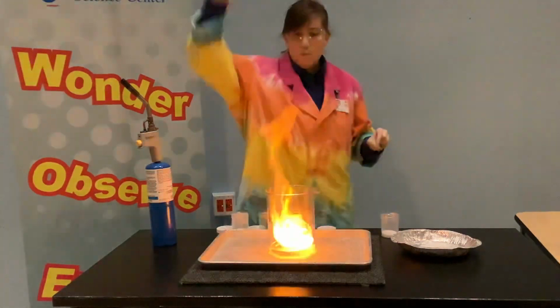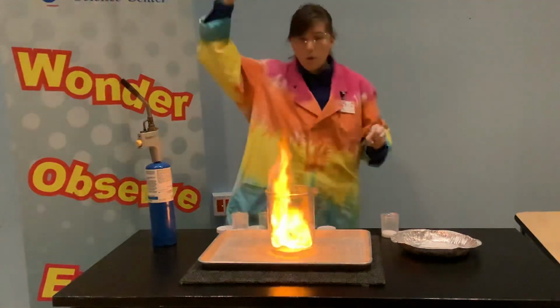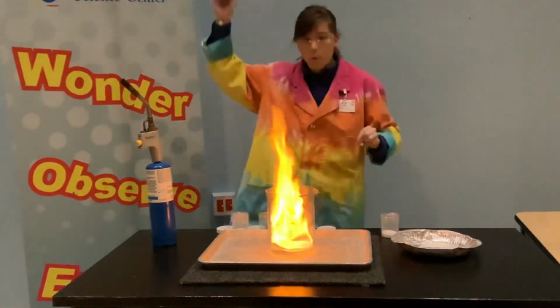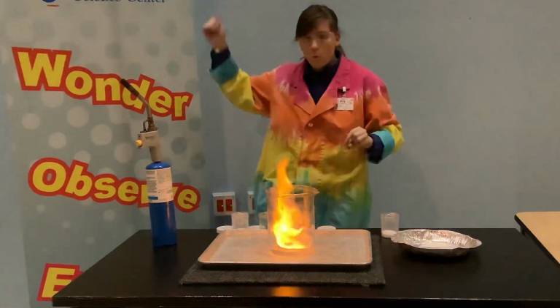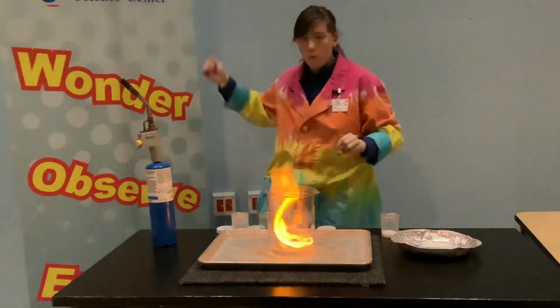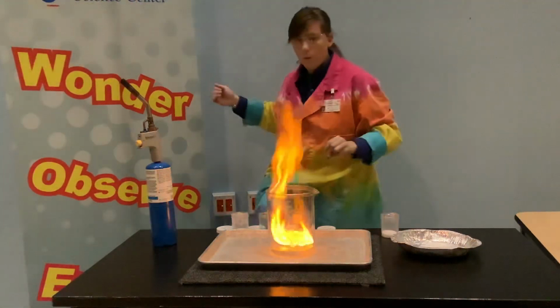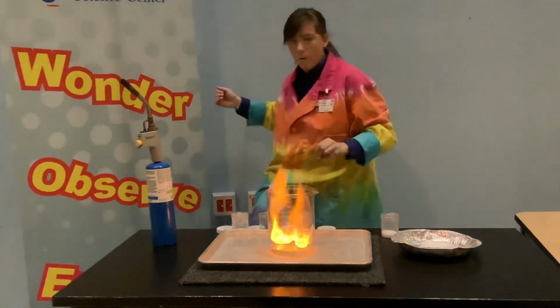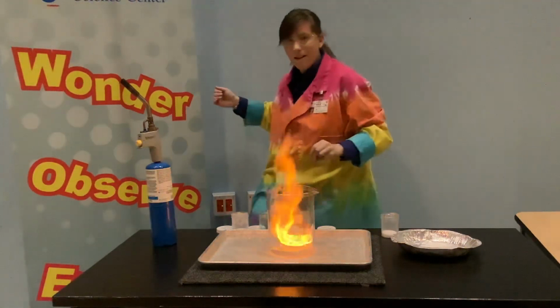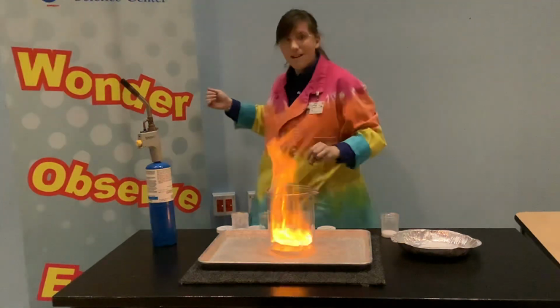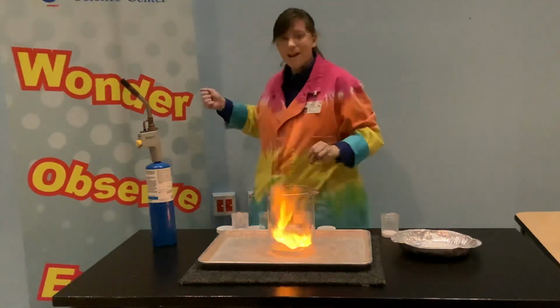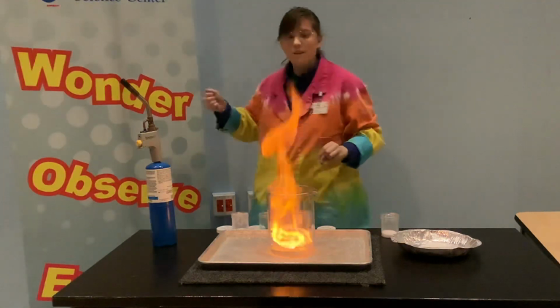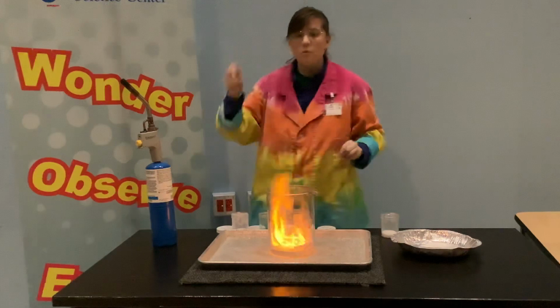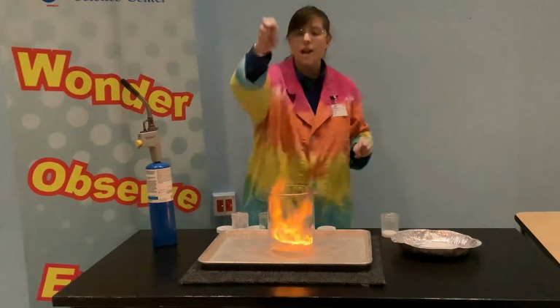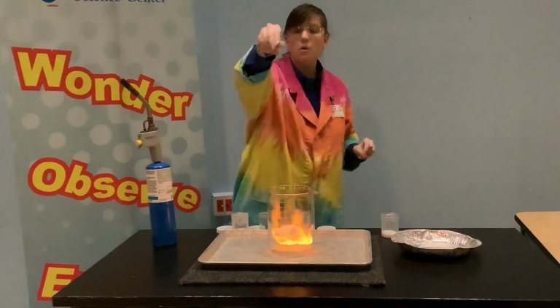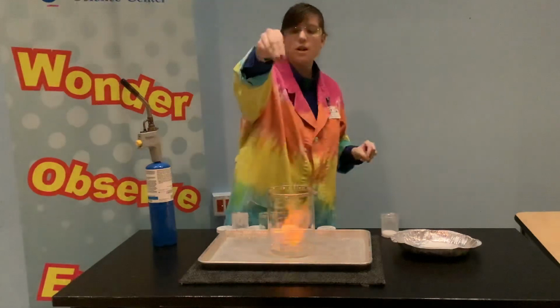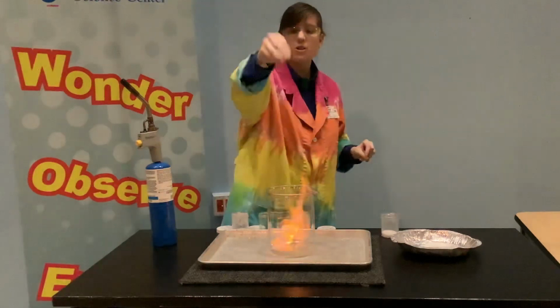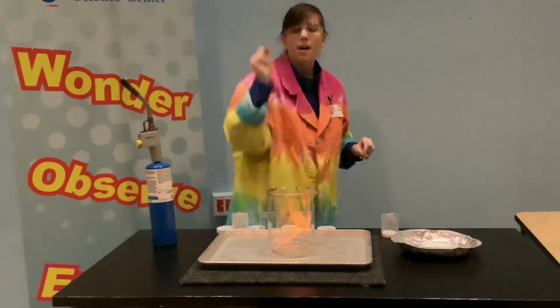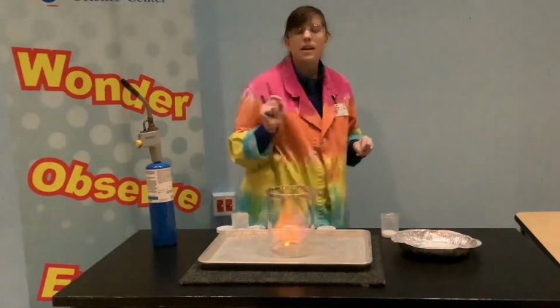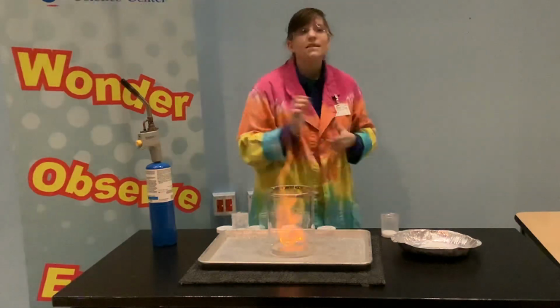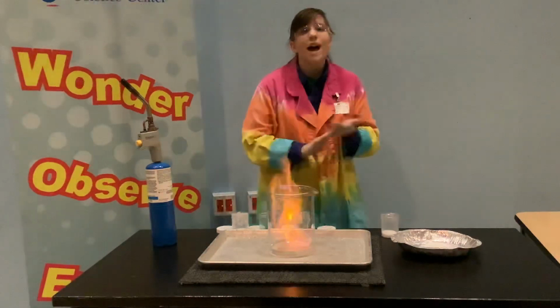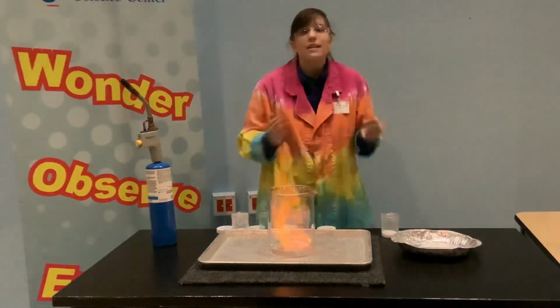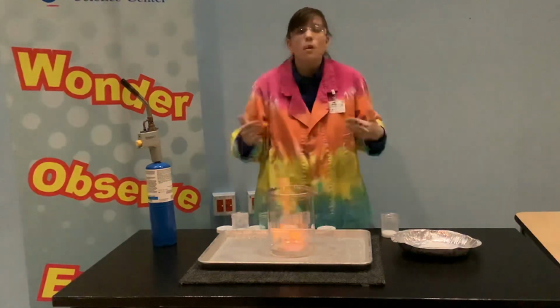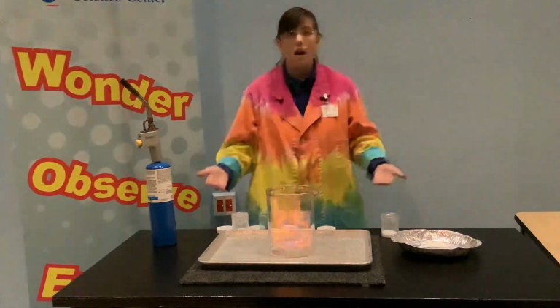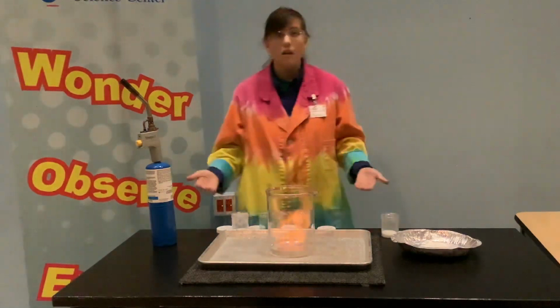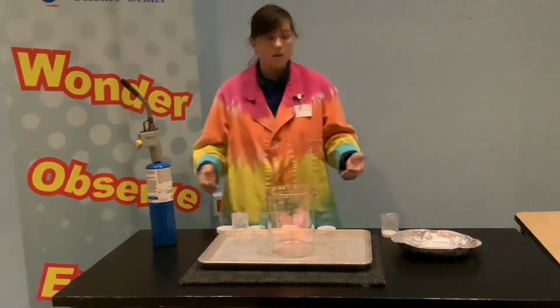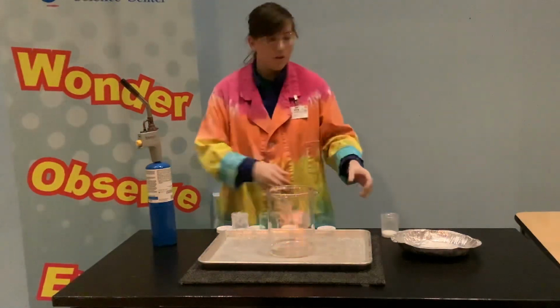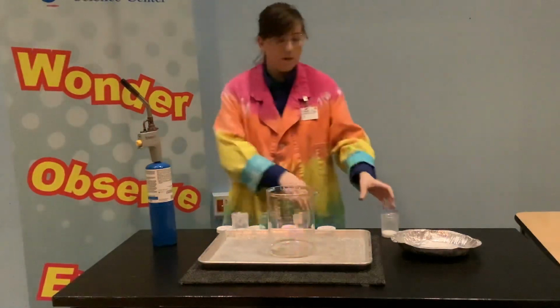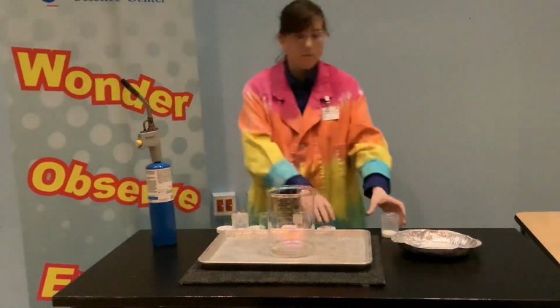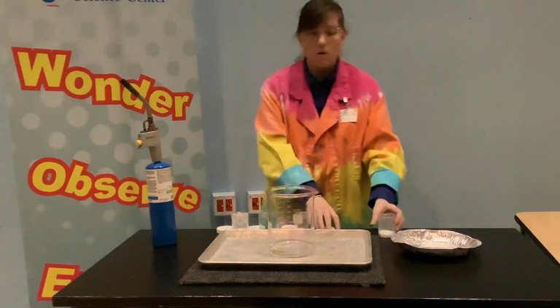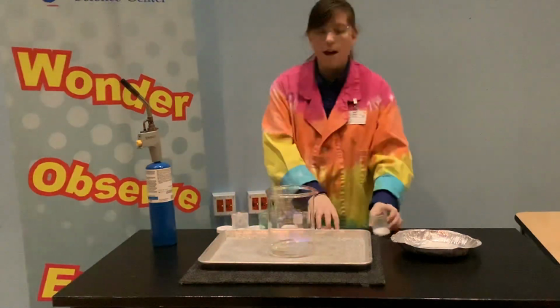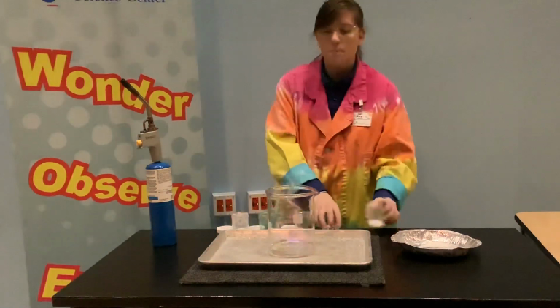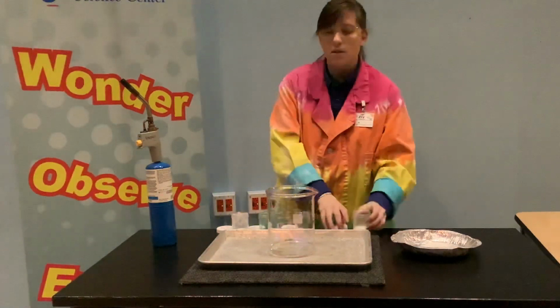Nice bright orange, because that is what color sodium chloride burns.